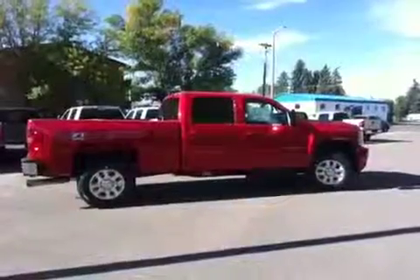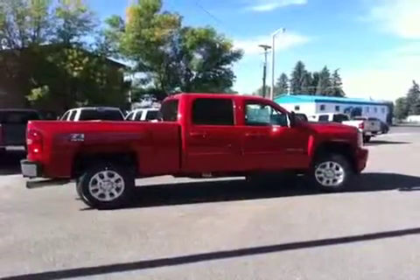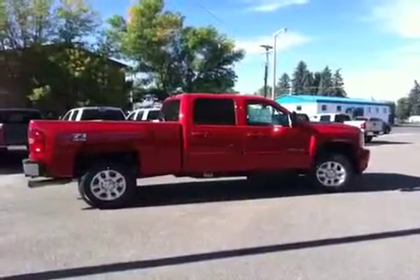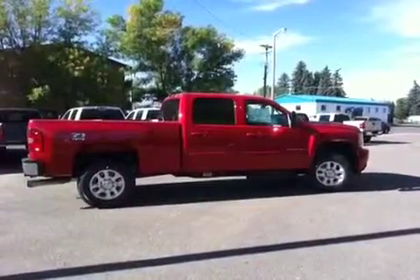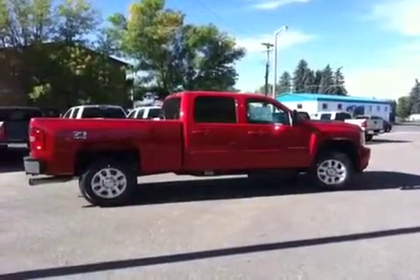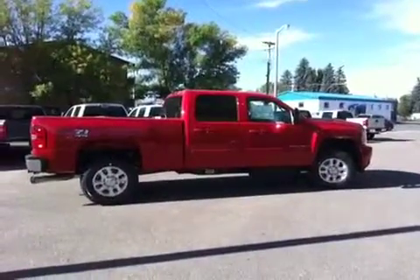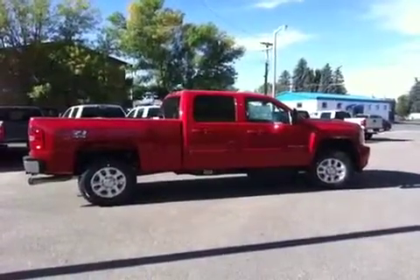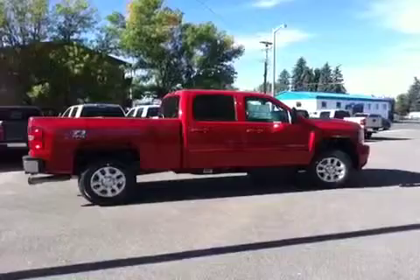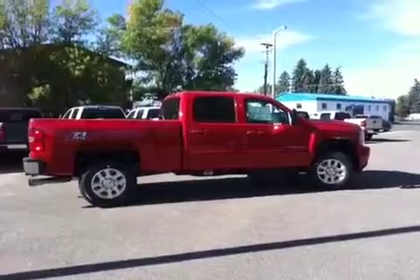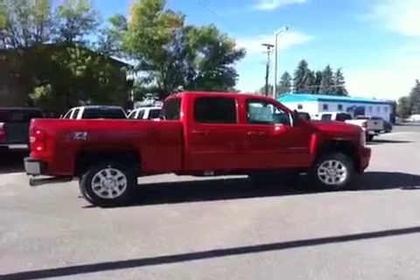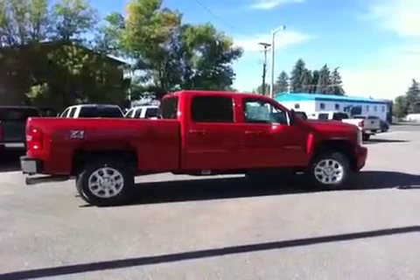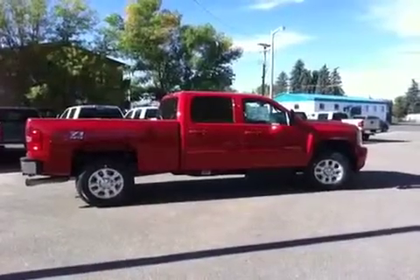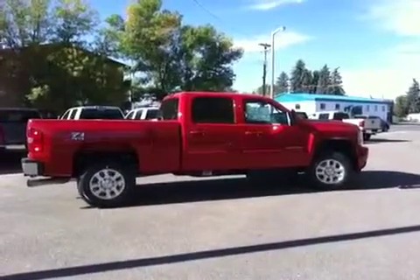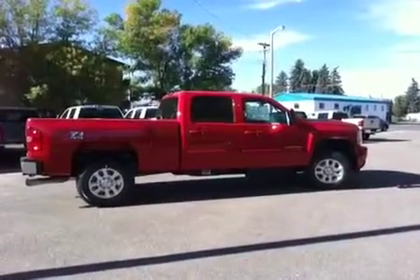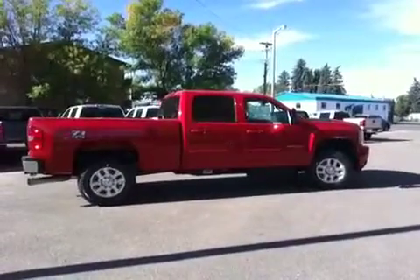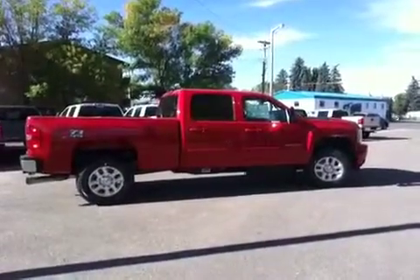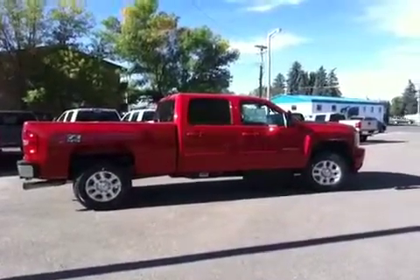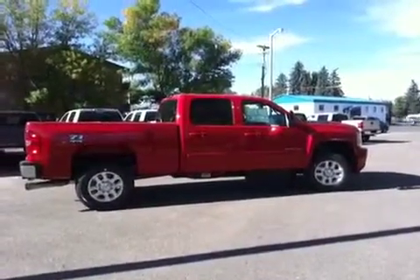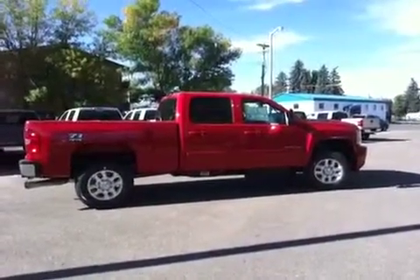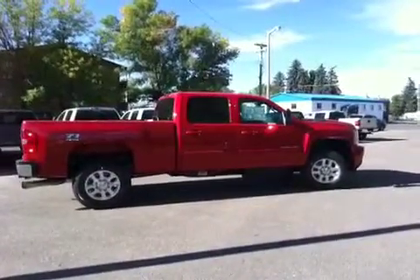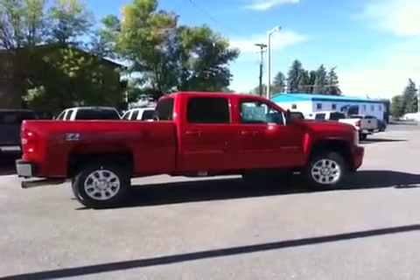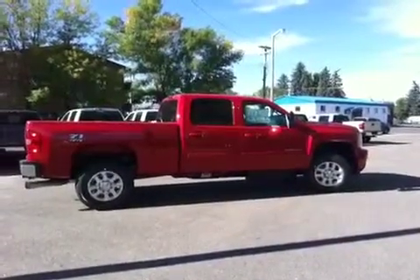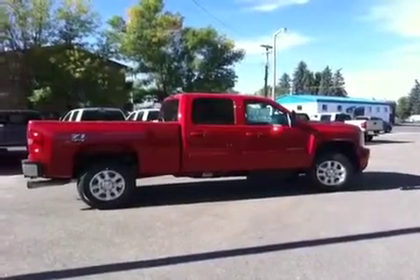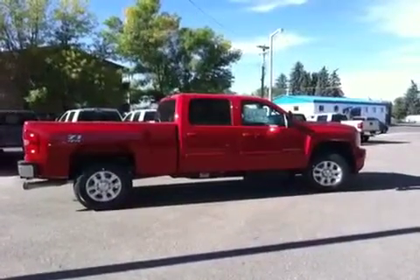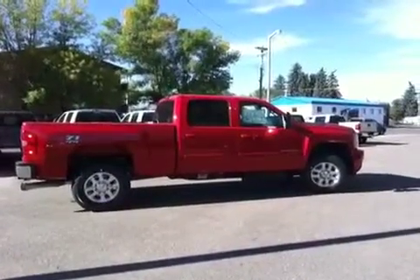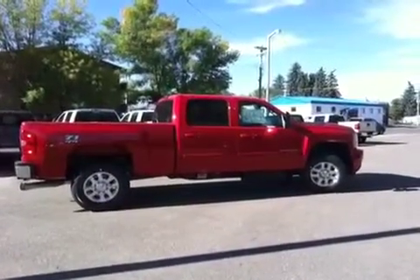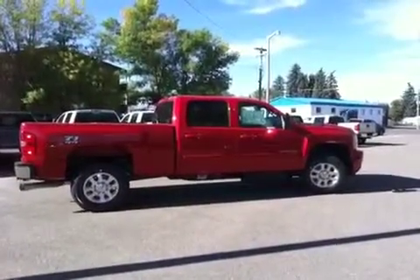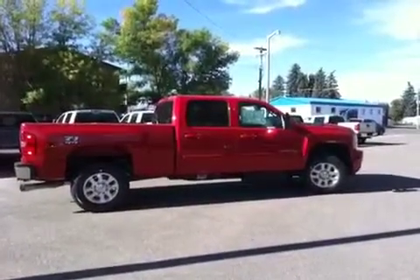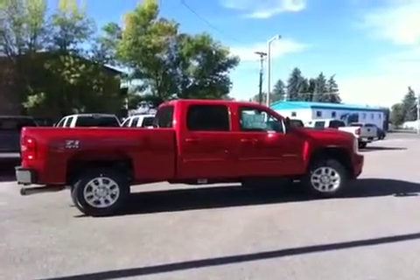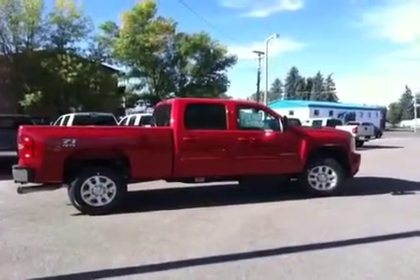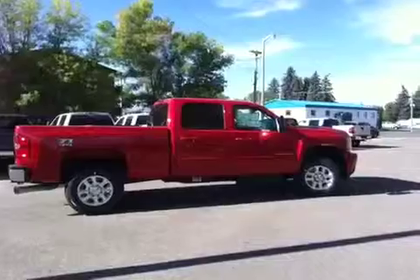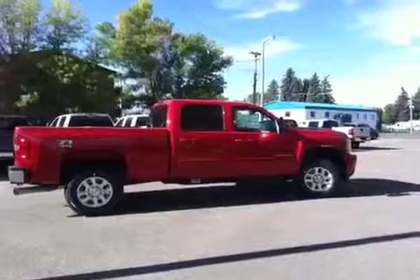So there you have your diesel one-ton heavy duty. Come on down to Brooks Motor Products for a test drive today.